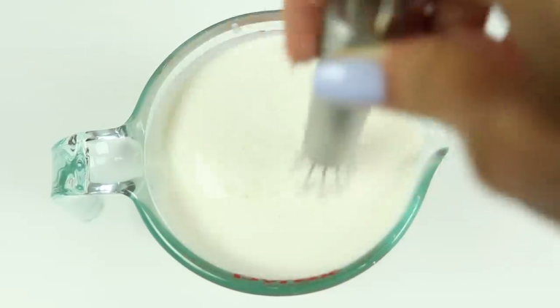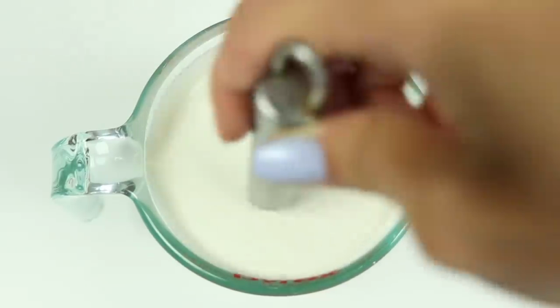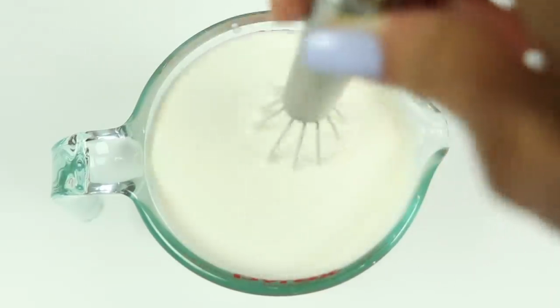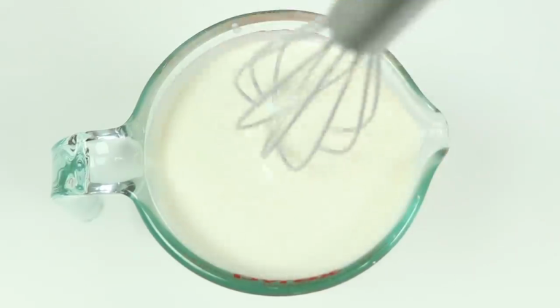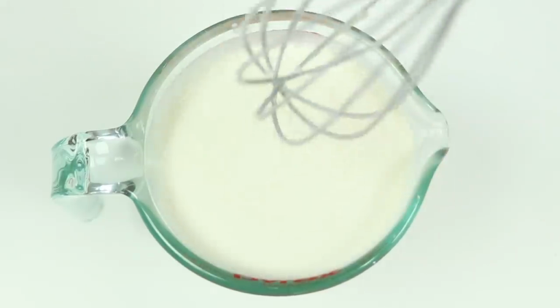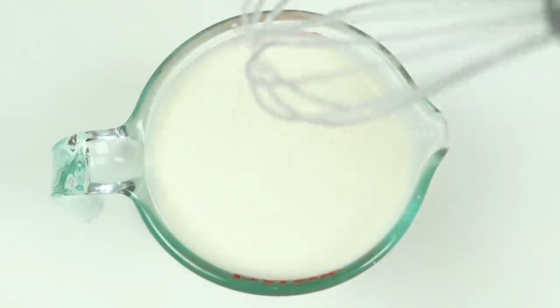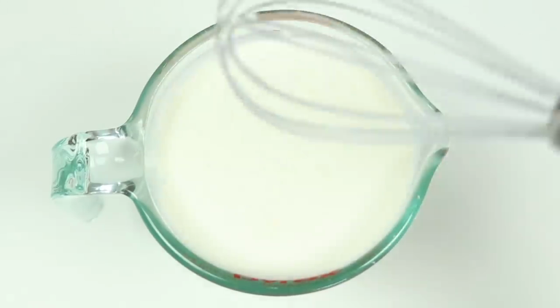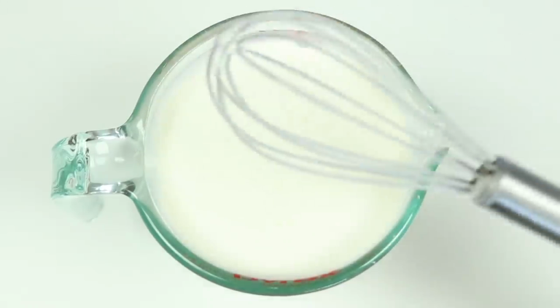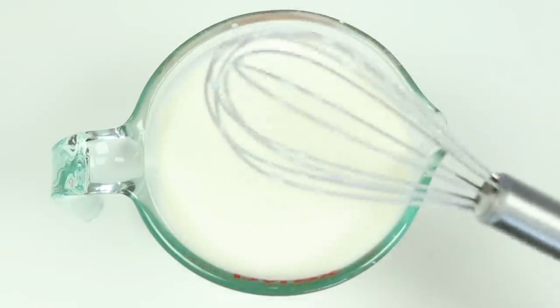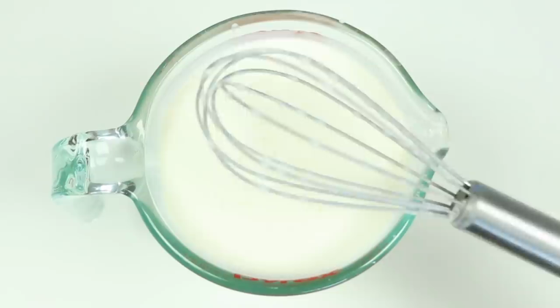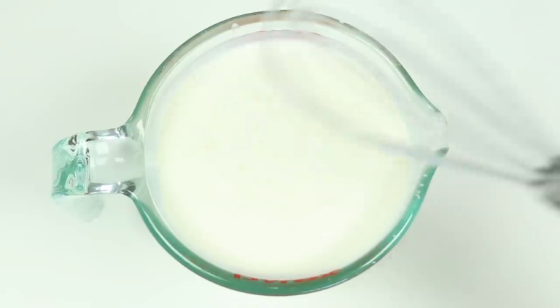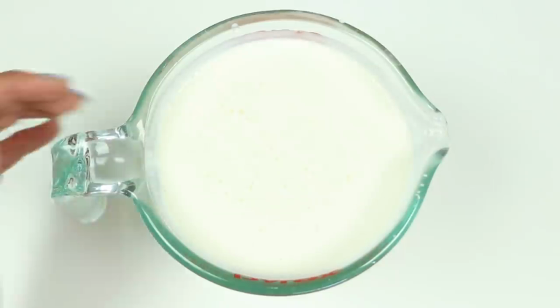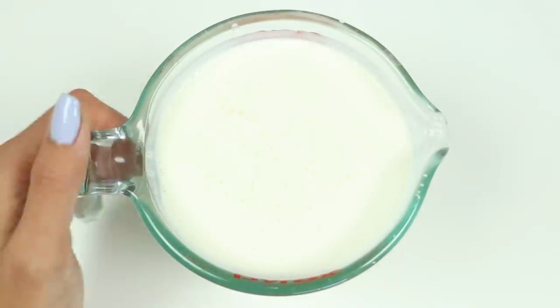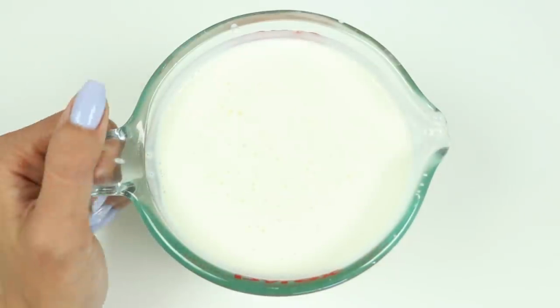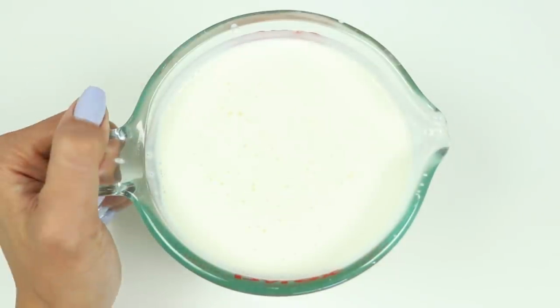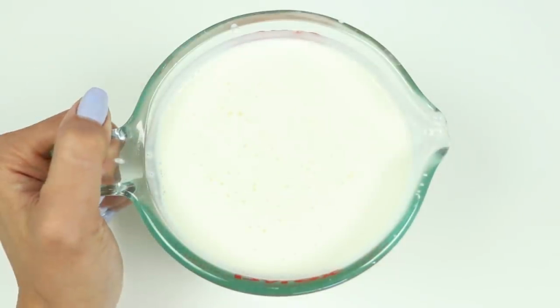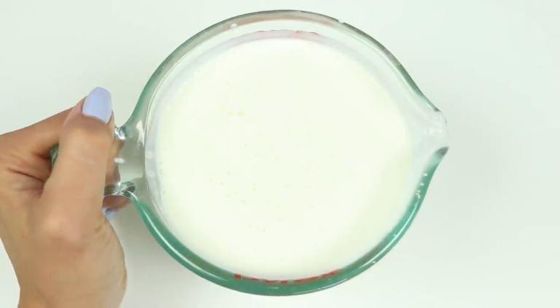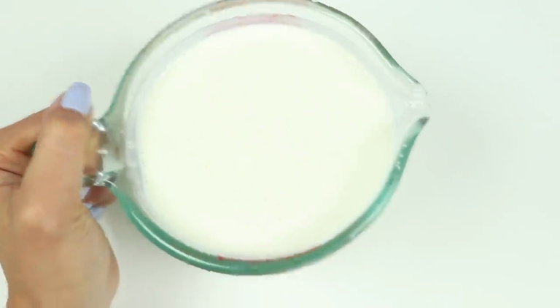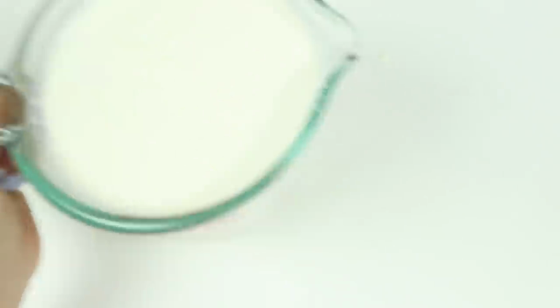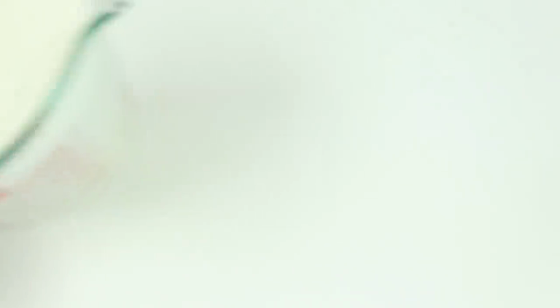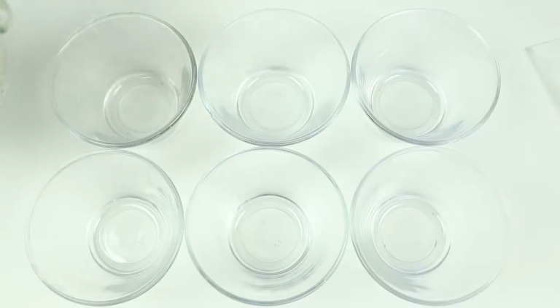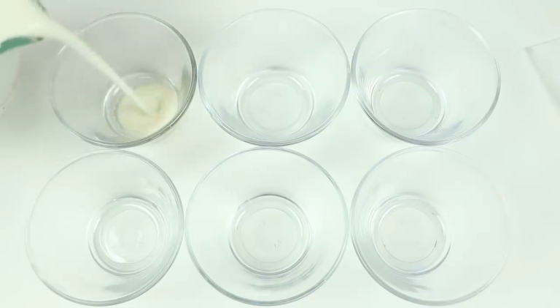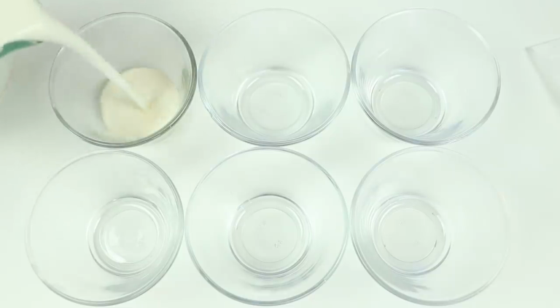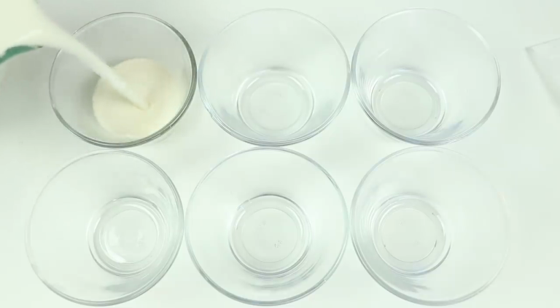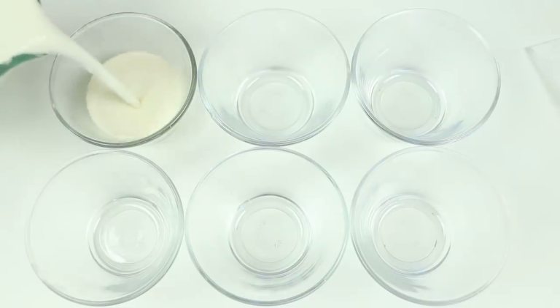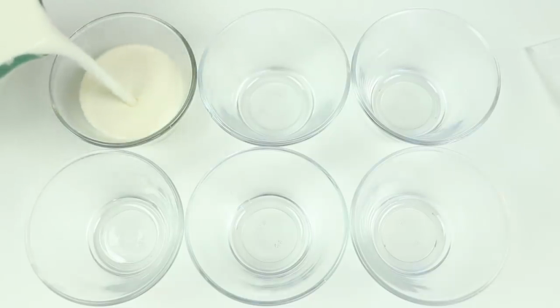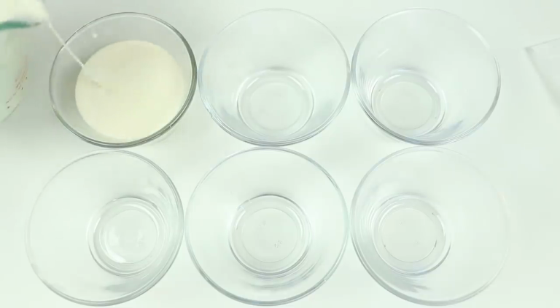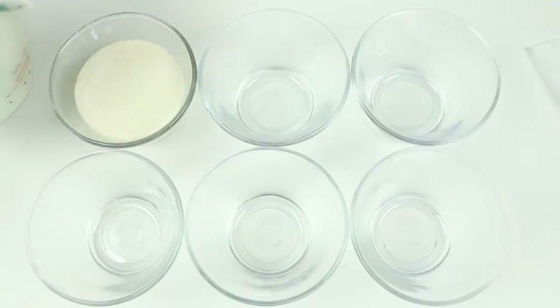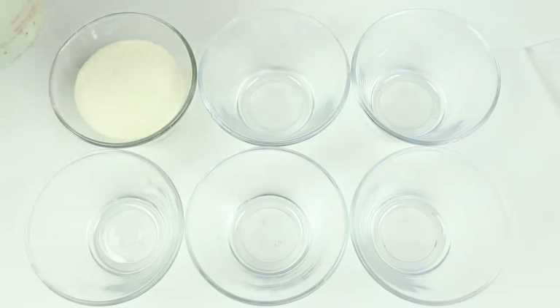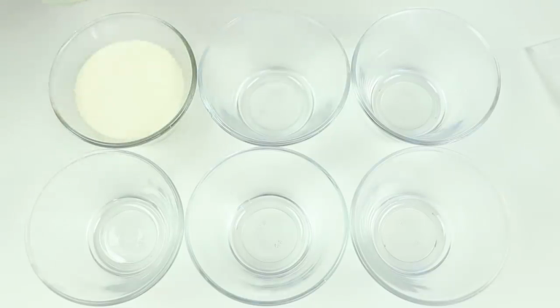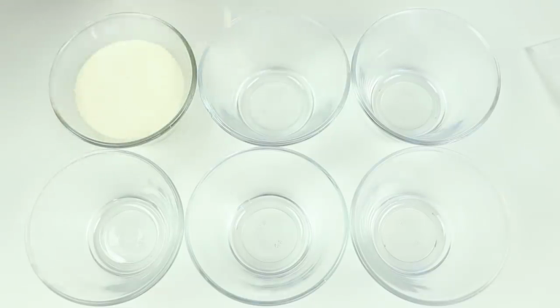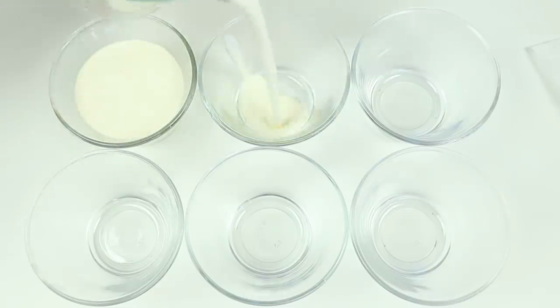Super simple! Your mixture is all done! You could just pour it into the mold like this, but I'm going to color mine. Let's separate this into six cups.